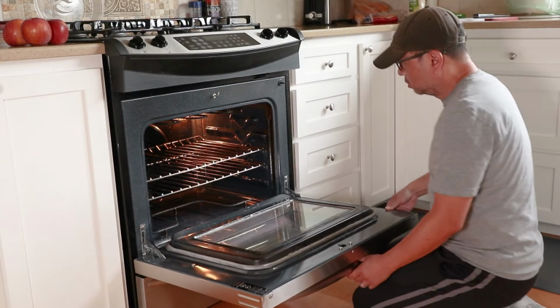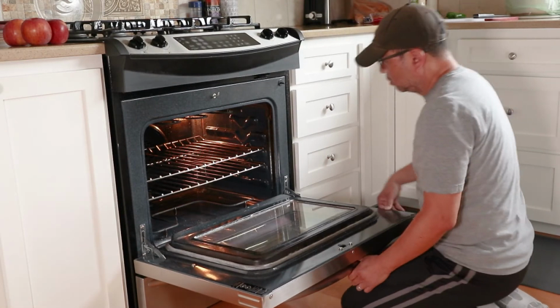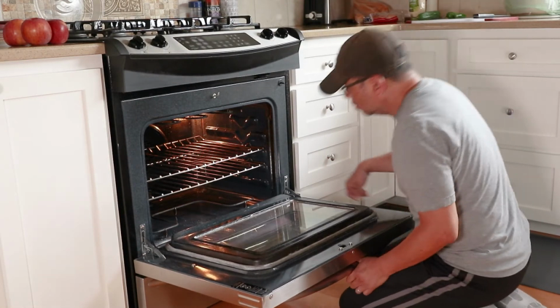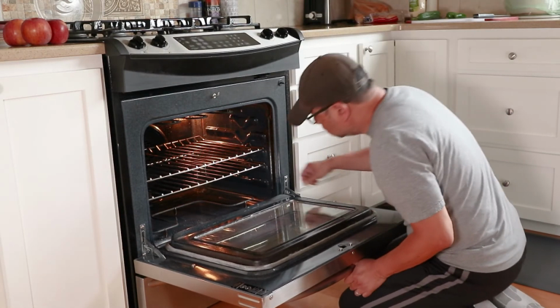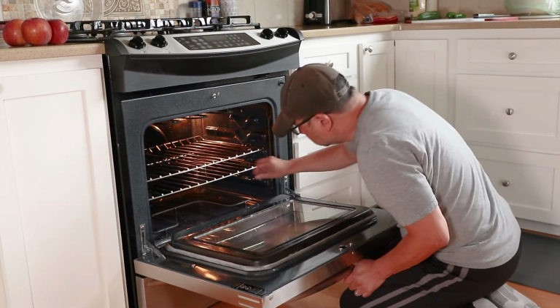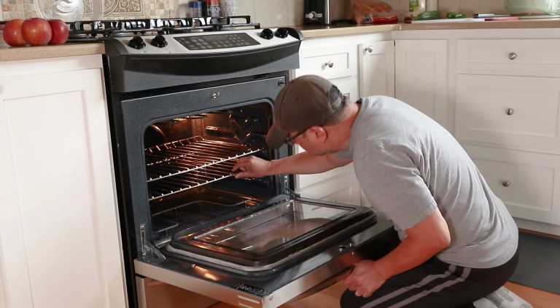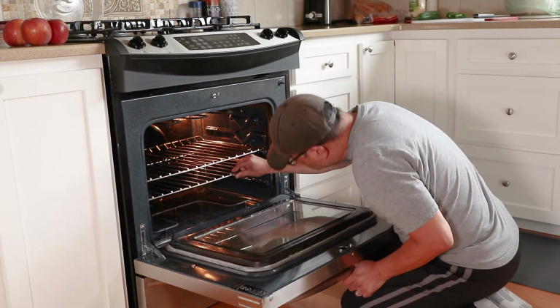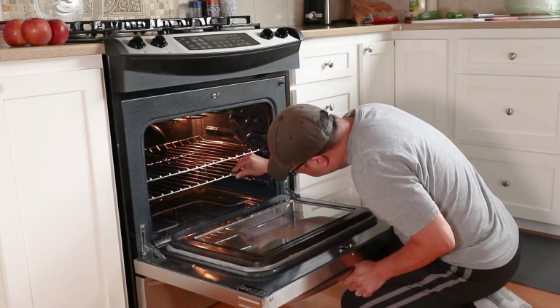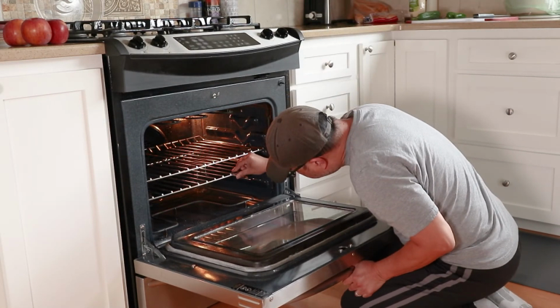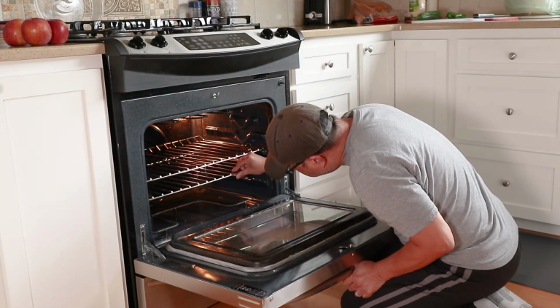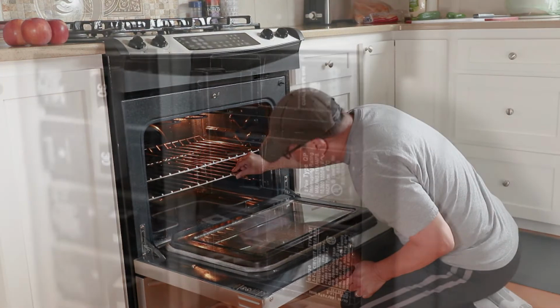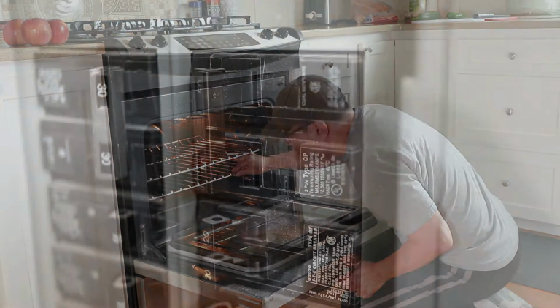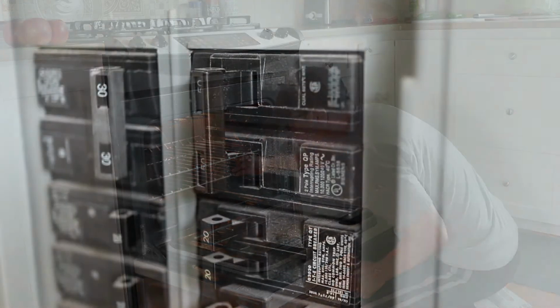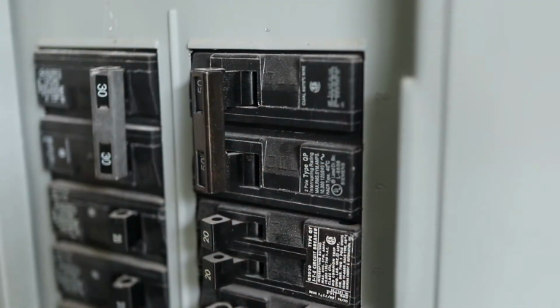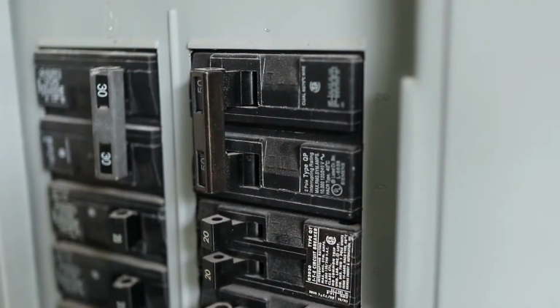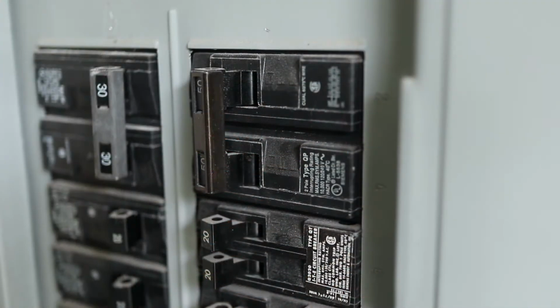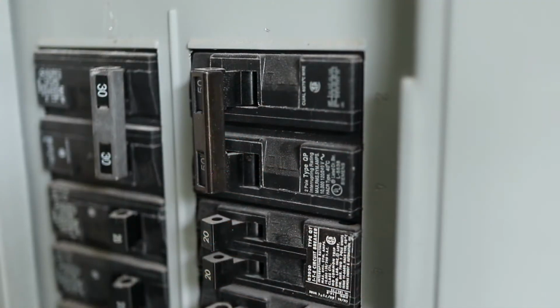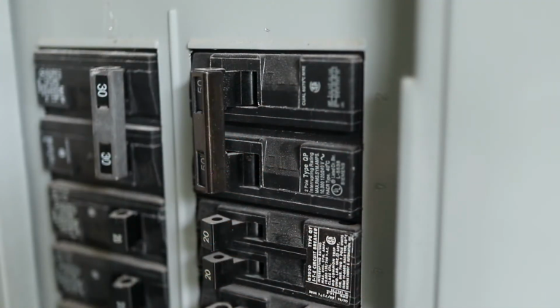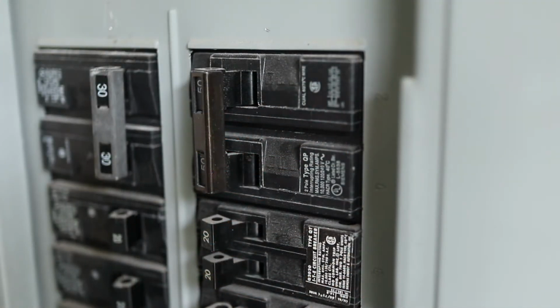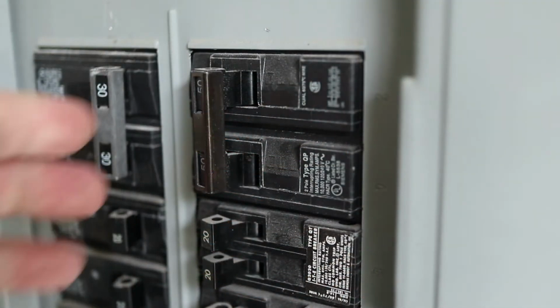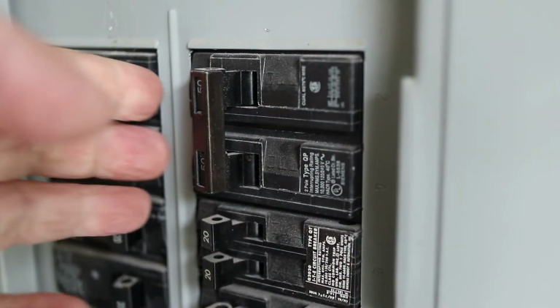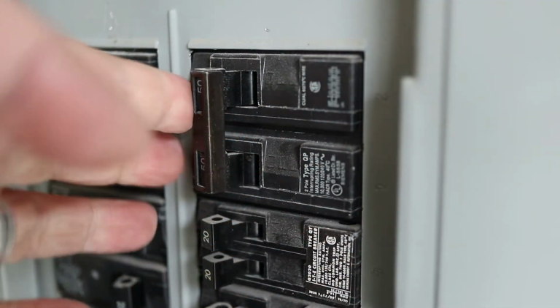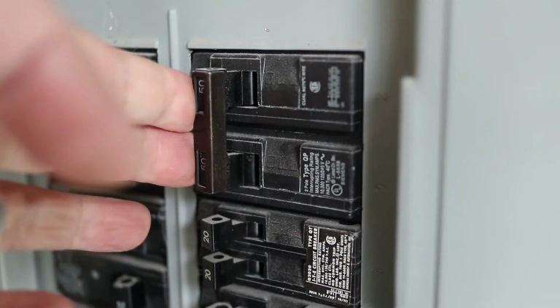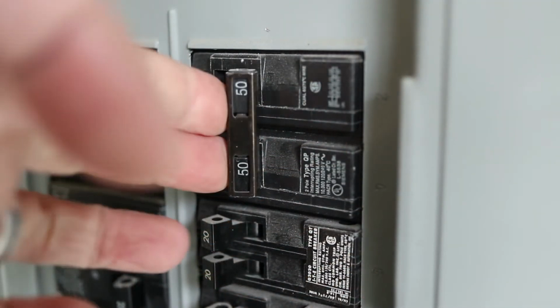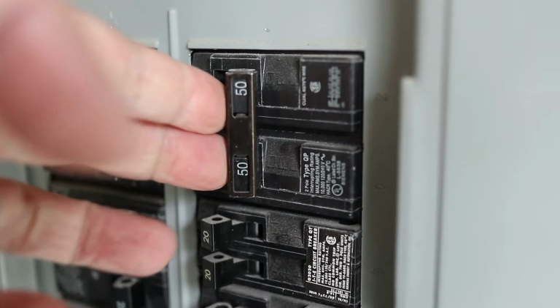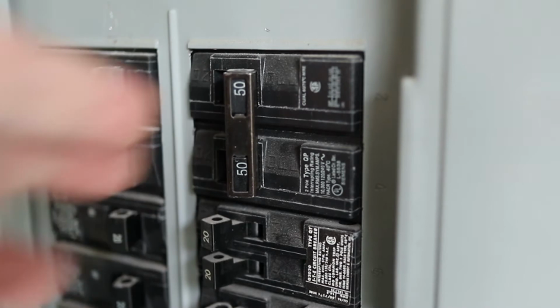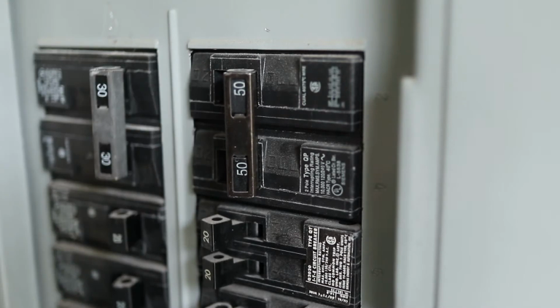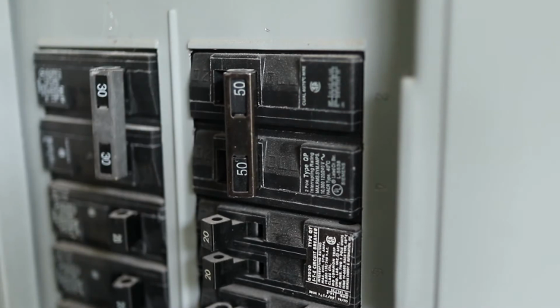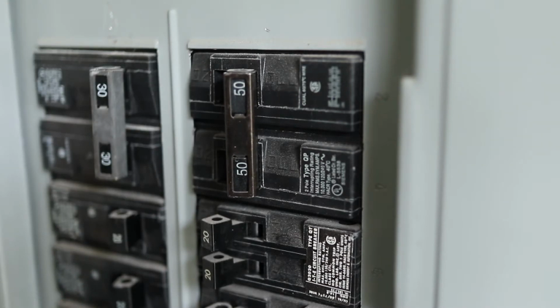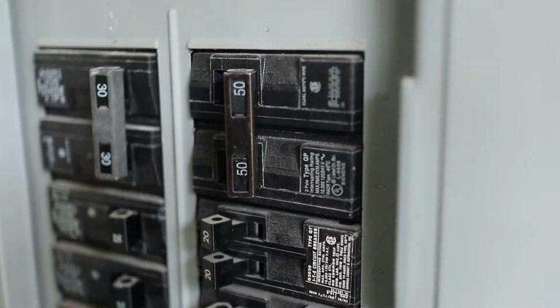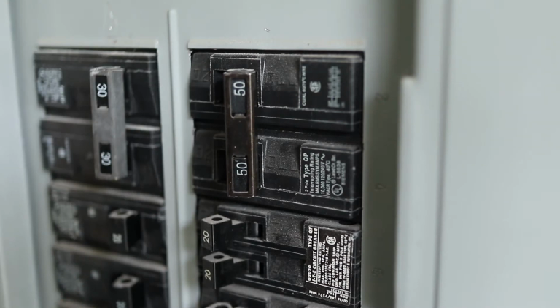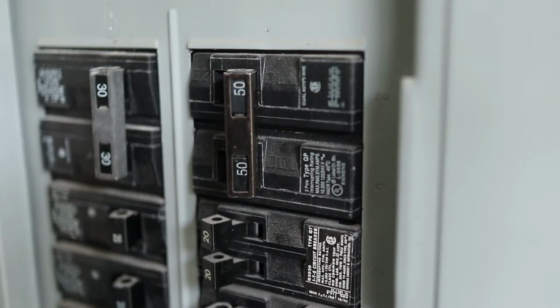It's super easy to do. But first I need to unplug or turn off the breaker to cut power from the oven.